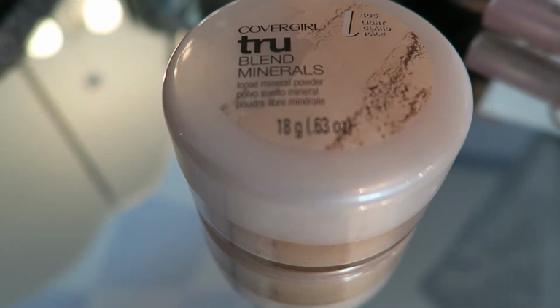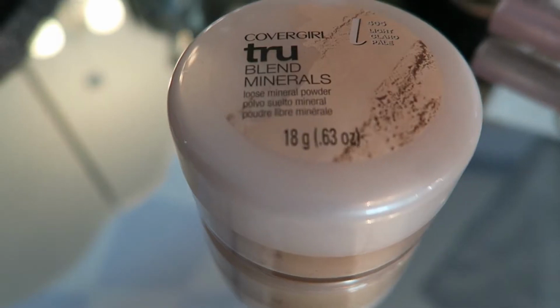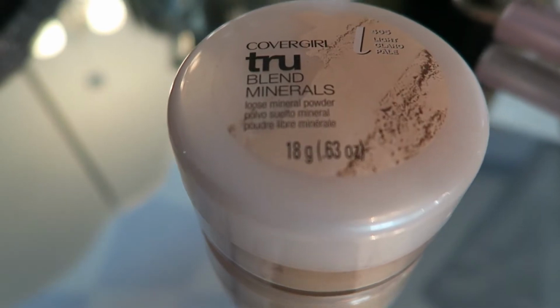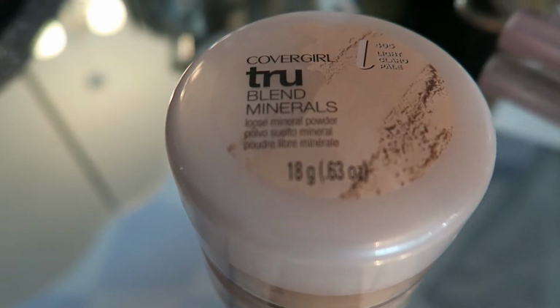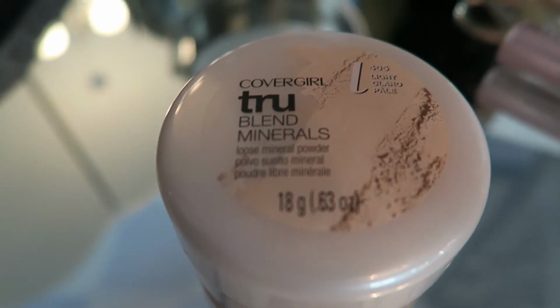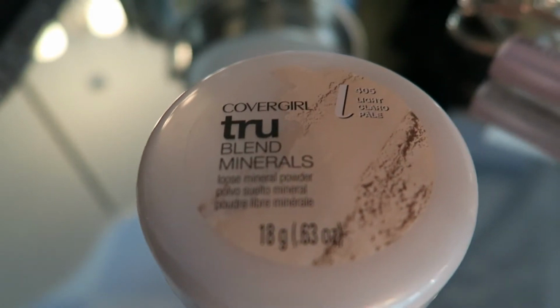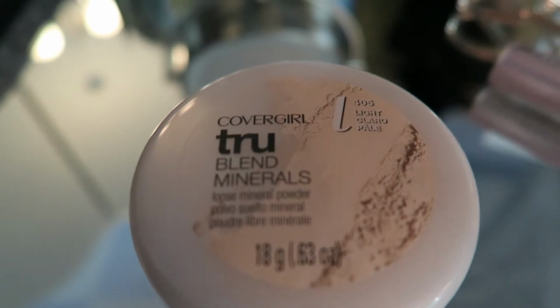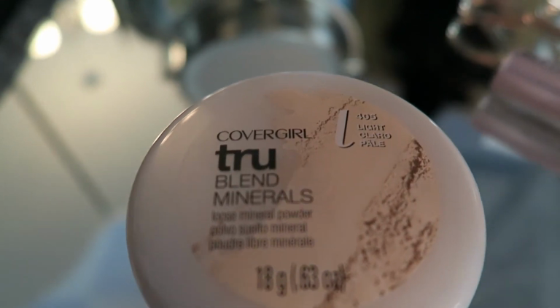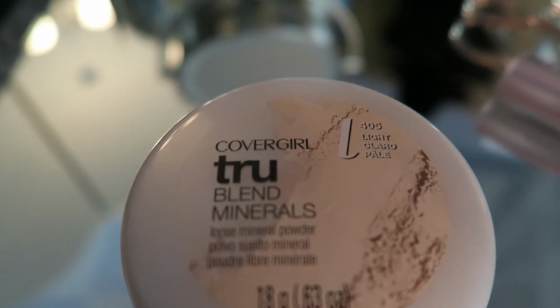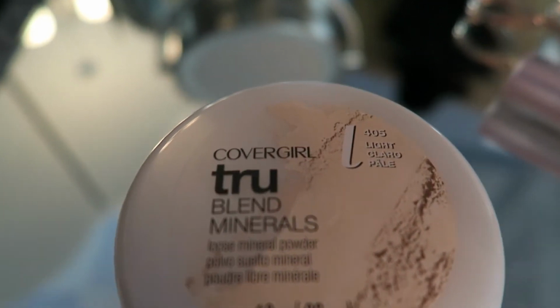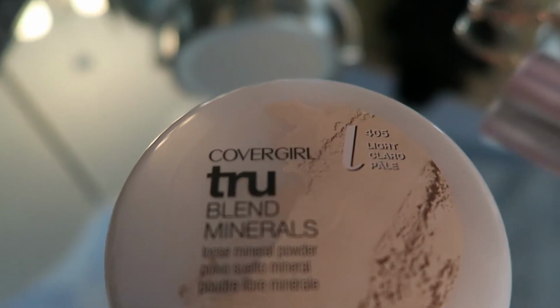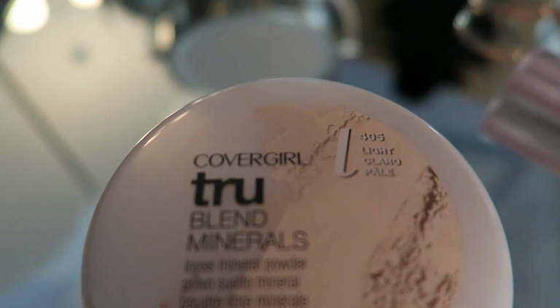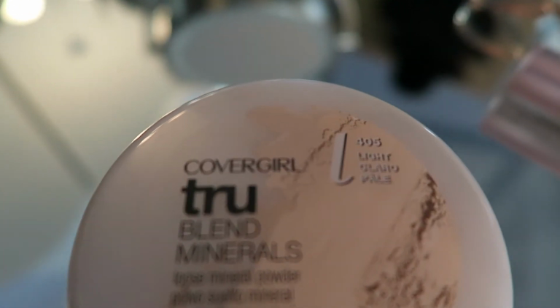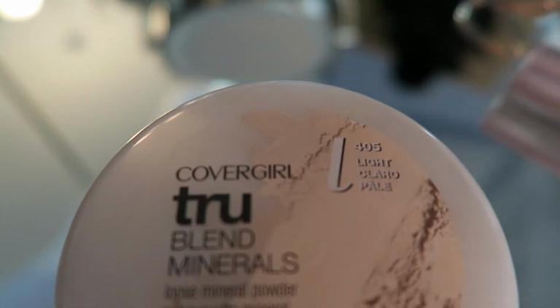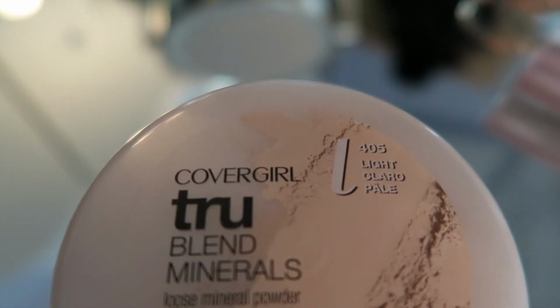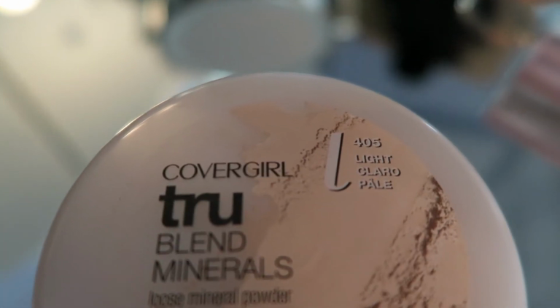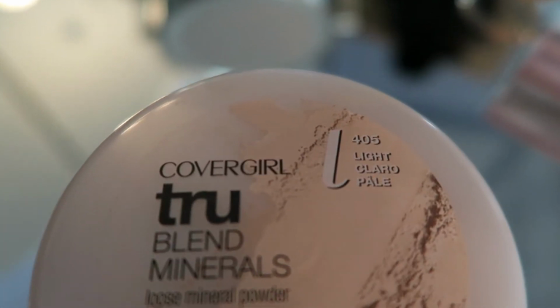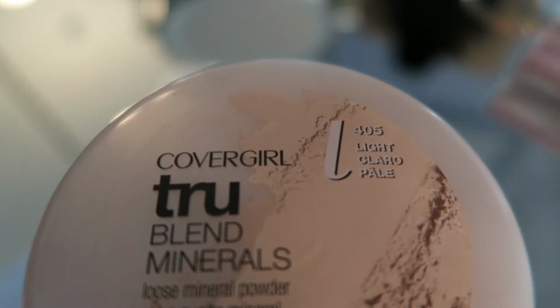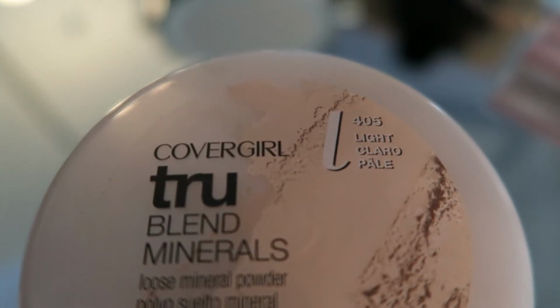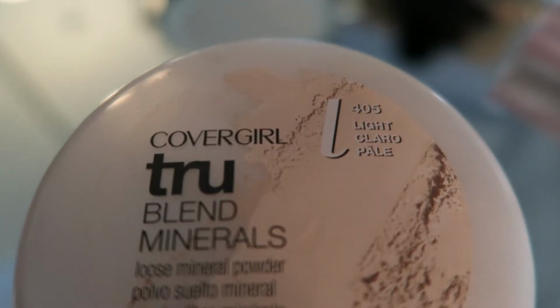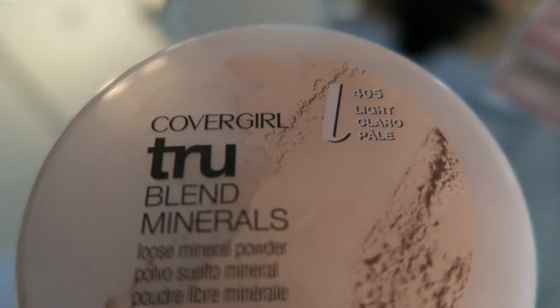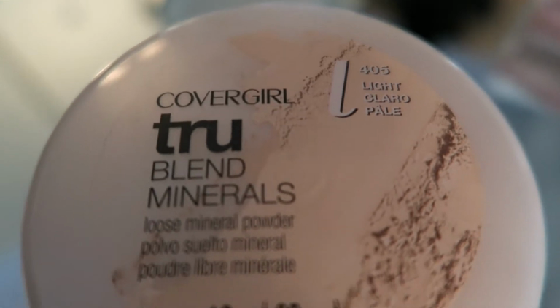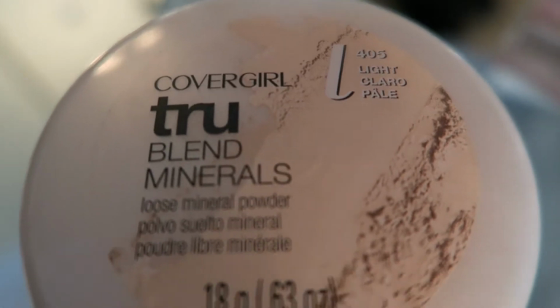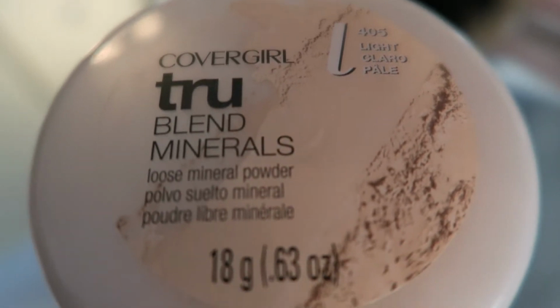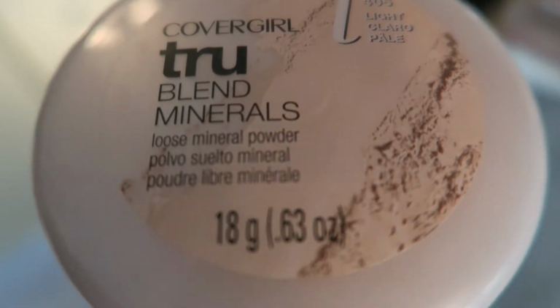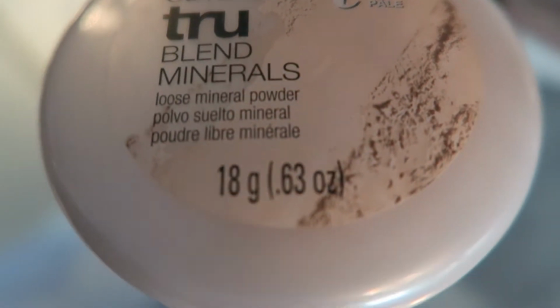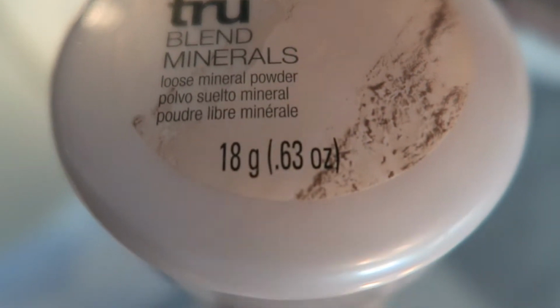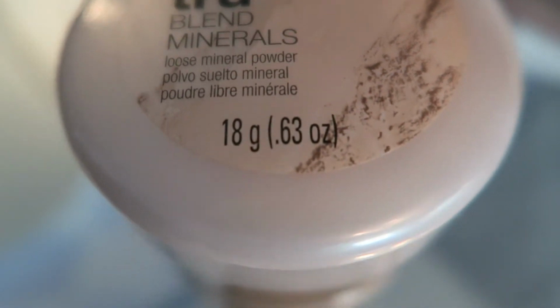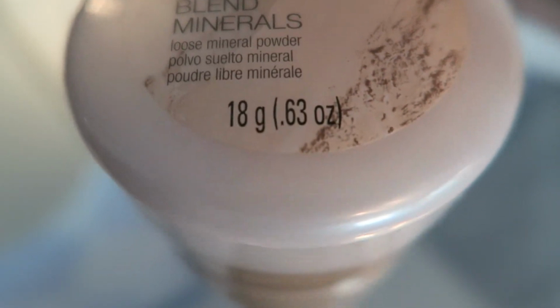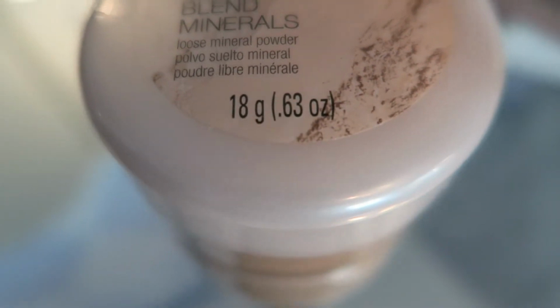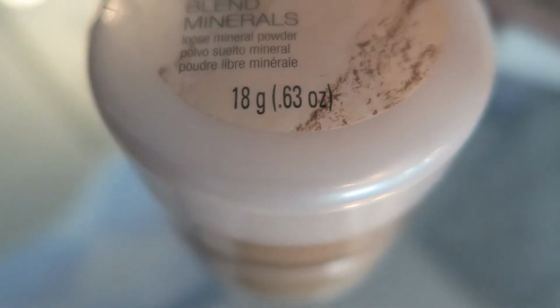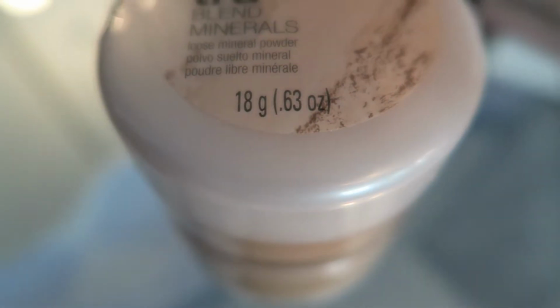I'm setting my foundation and concealer with the CoverGirl TrueBlend Minerals Loose Mineral Powder.